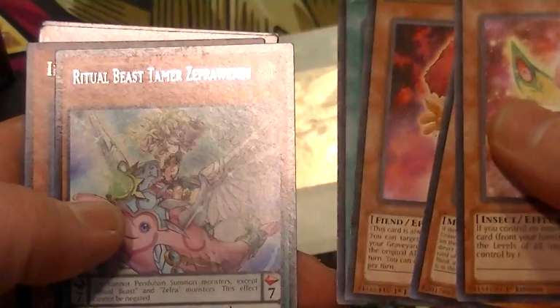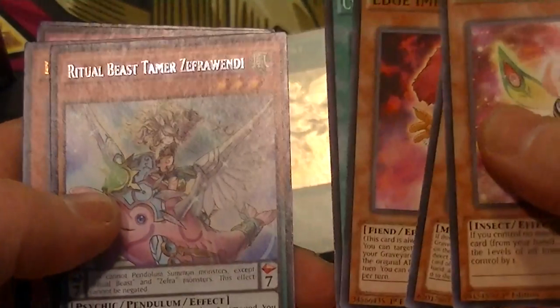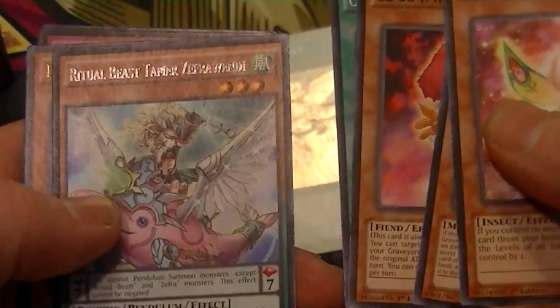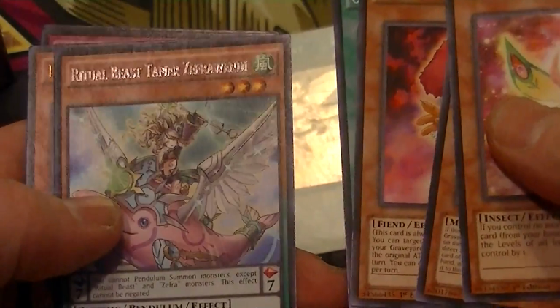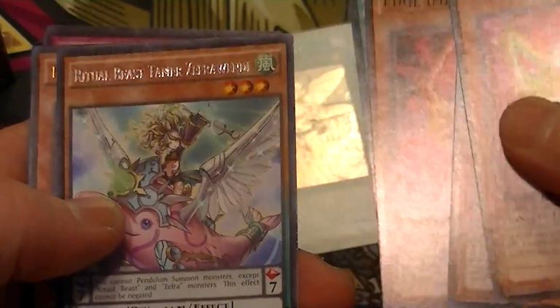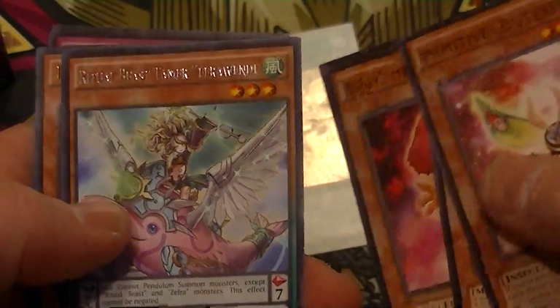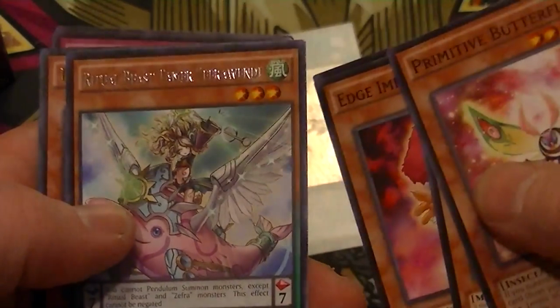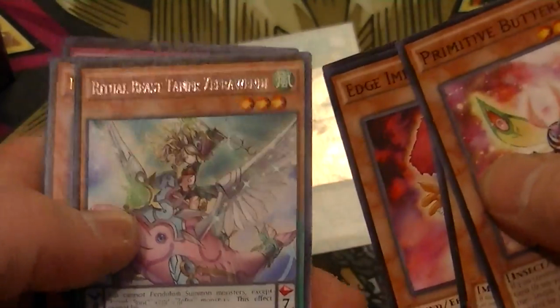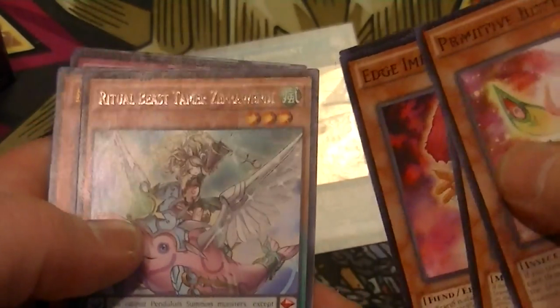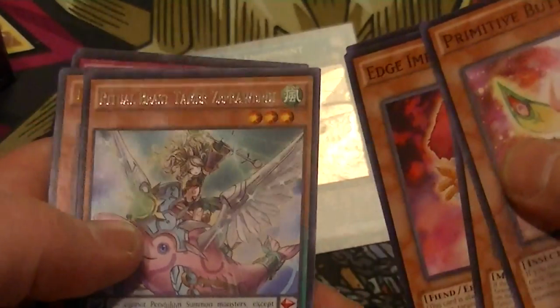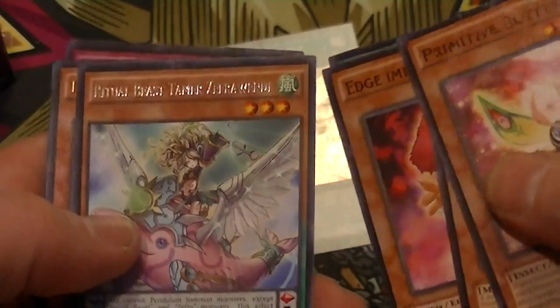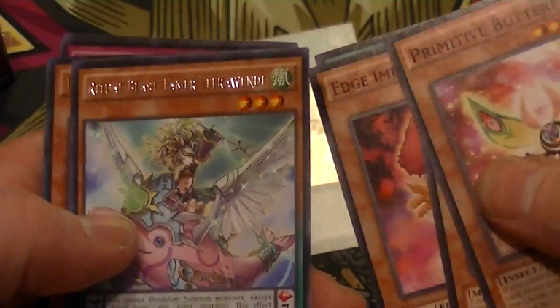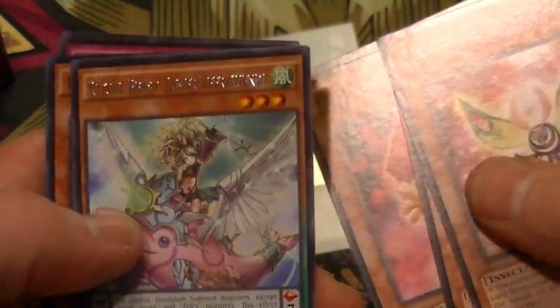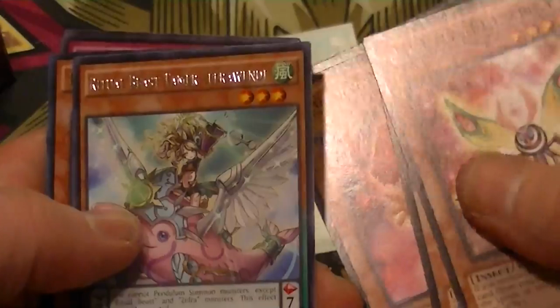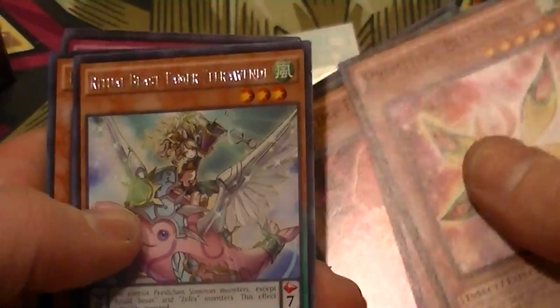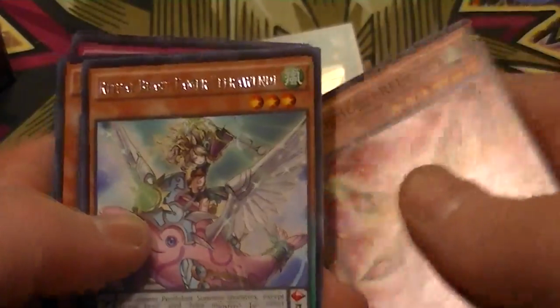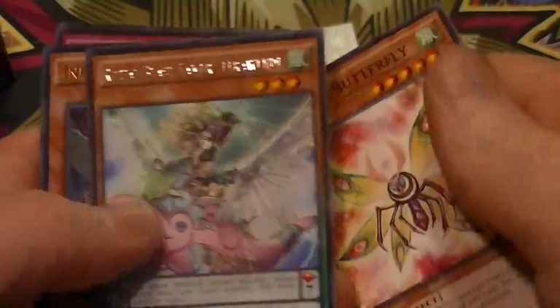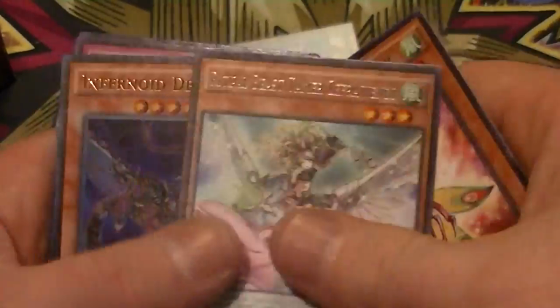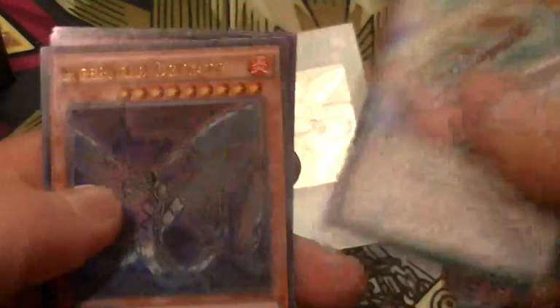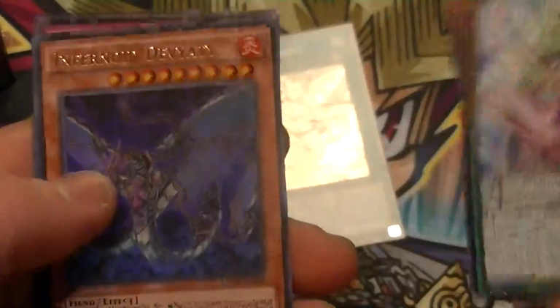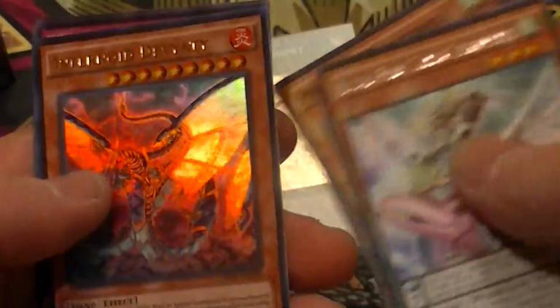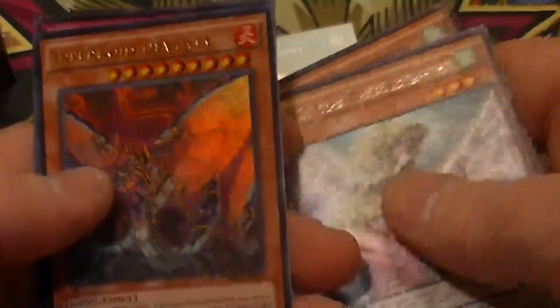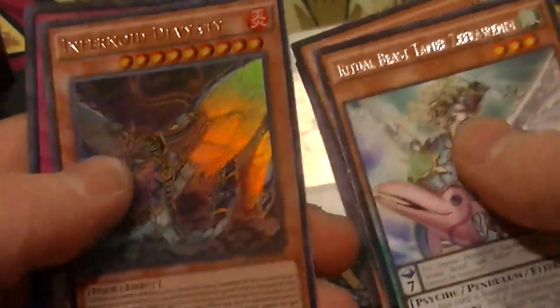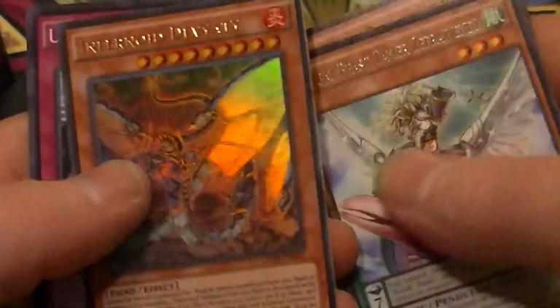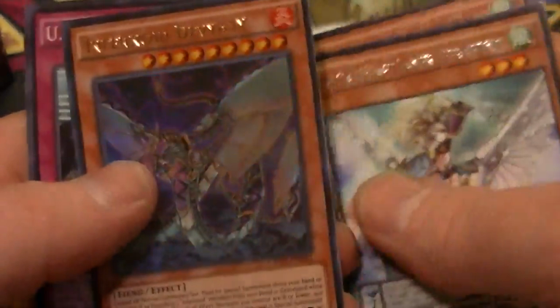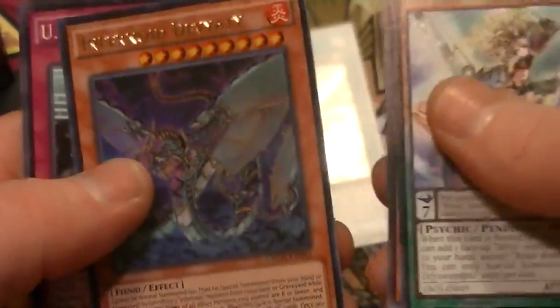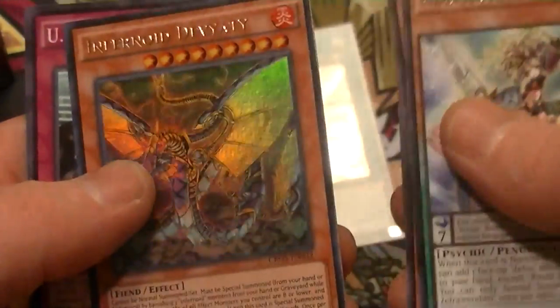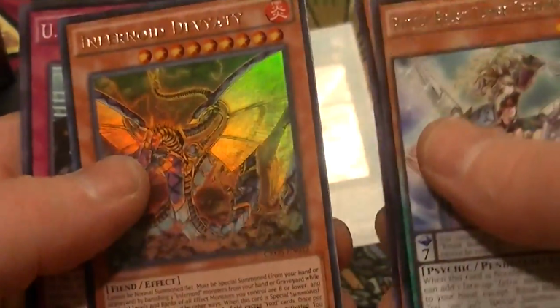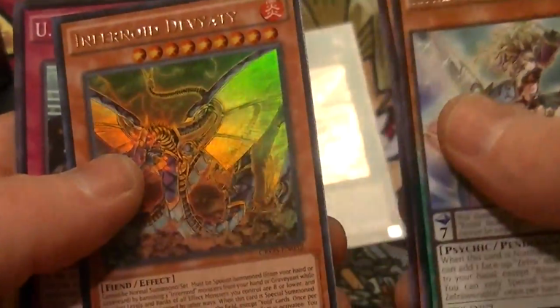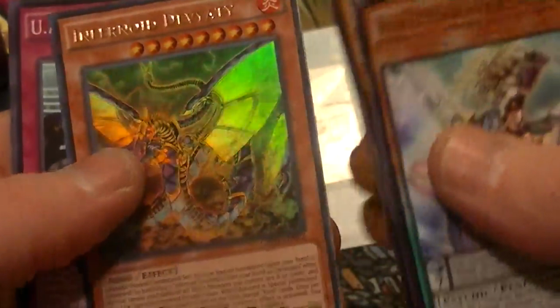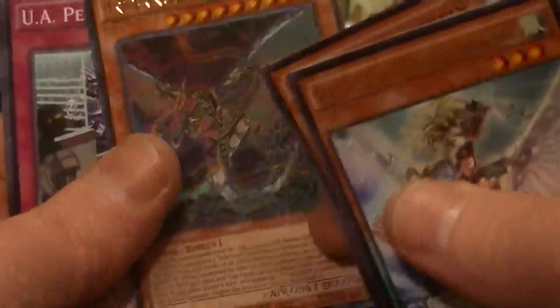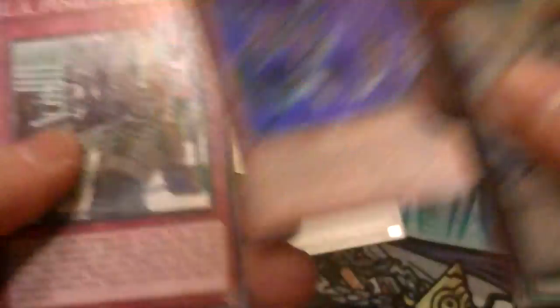We got a Rare Ritual Beast Tamer Zephyrin Nui, and an Ultra Rare Infernoid Devyaty.